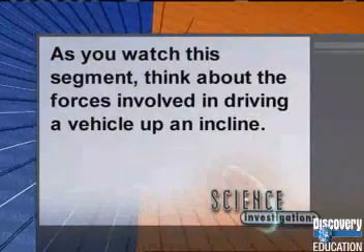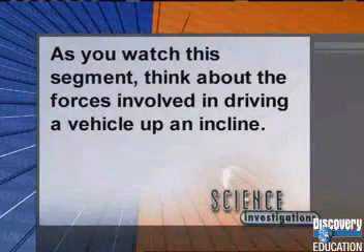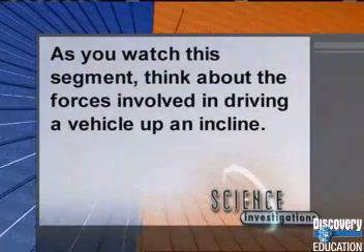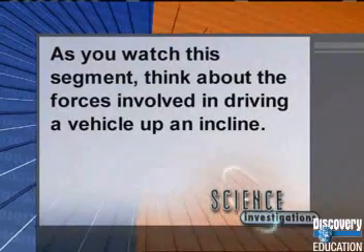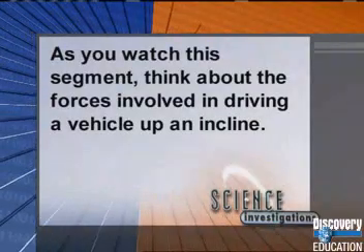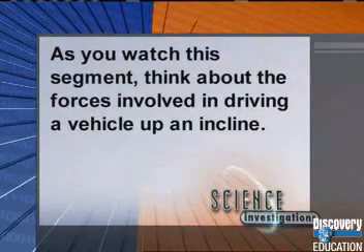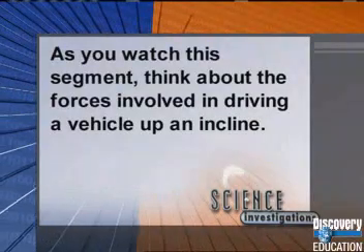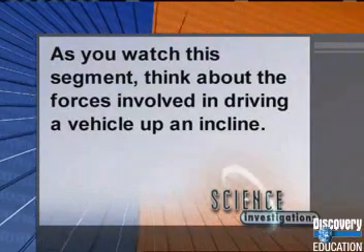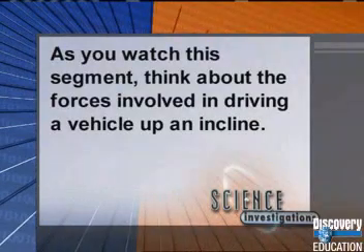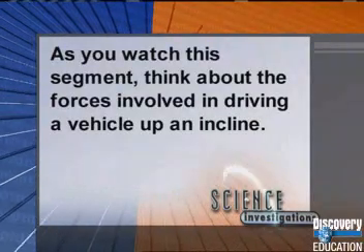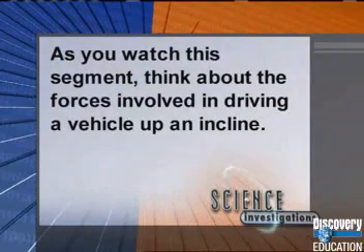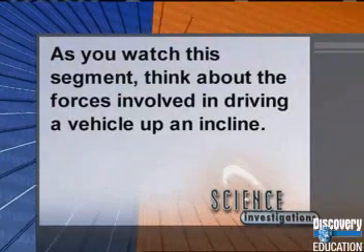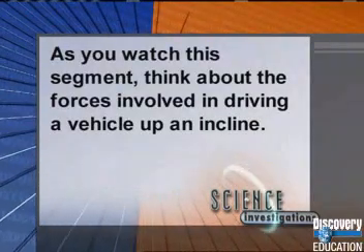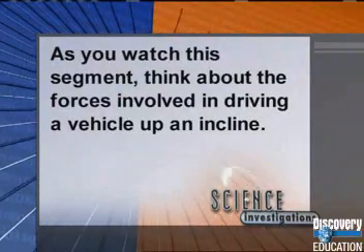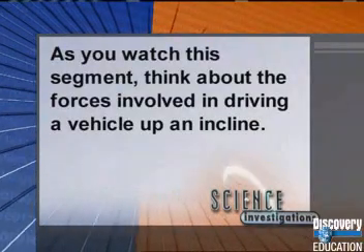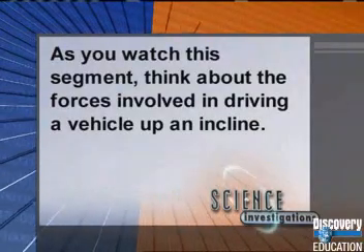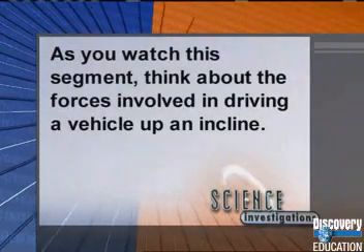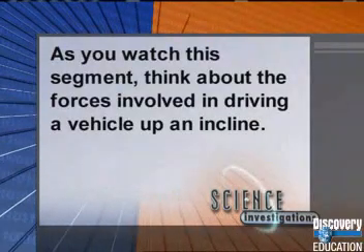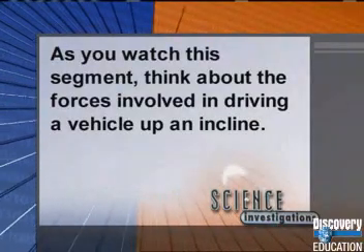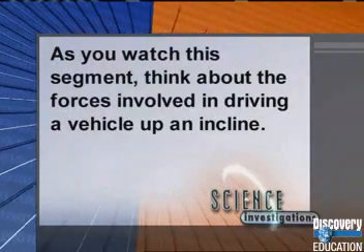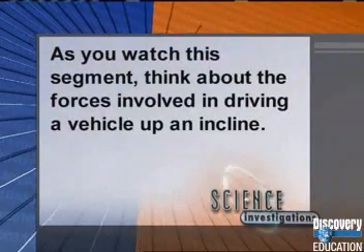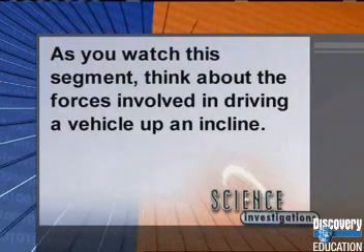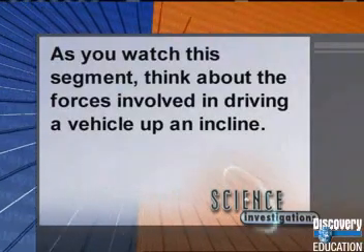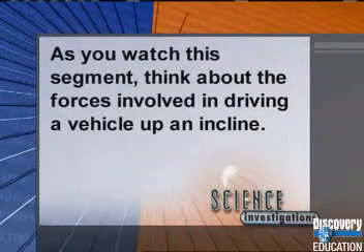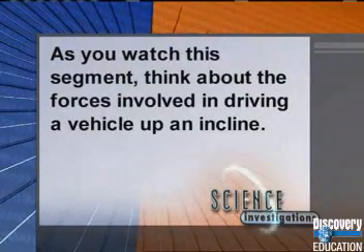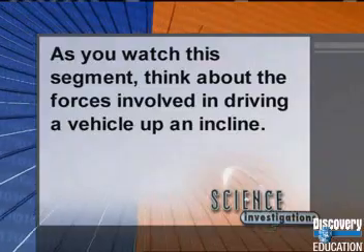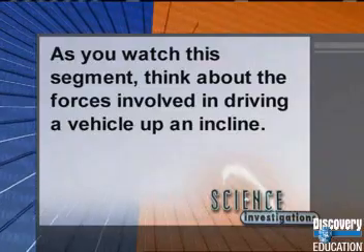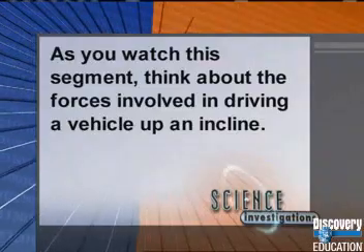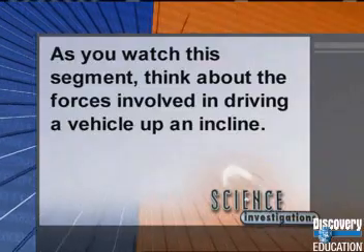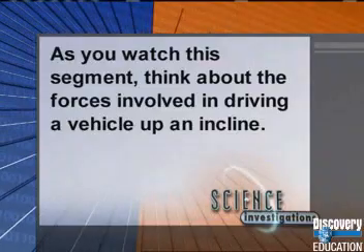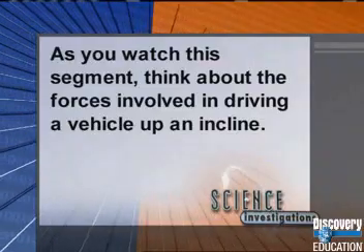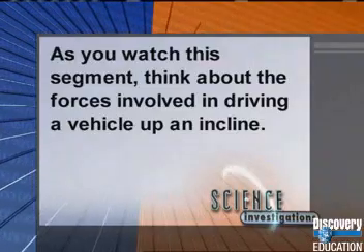As you watch this segment, think about the forces involved in driving a vehicle up an incline.